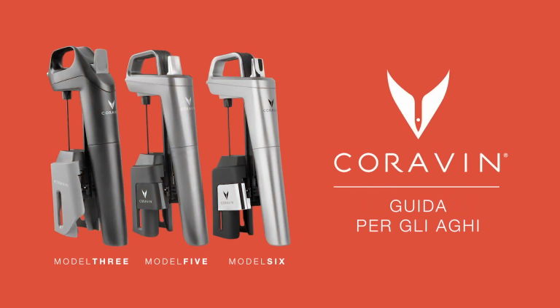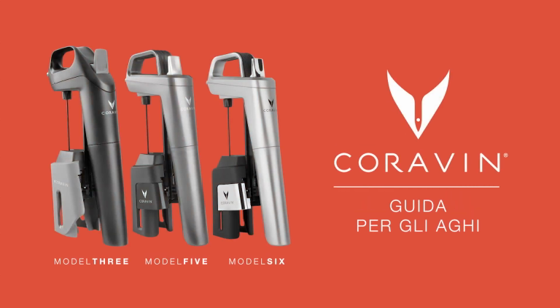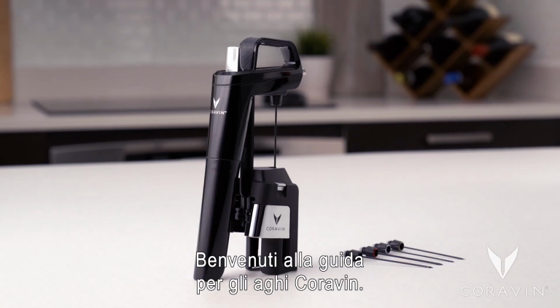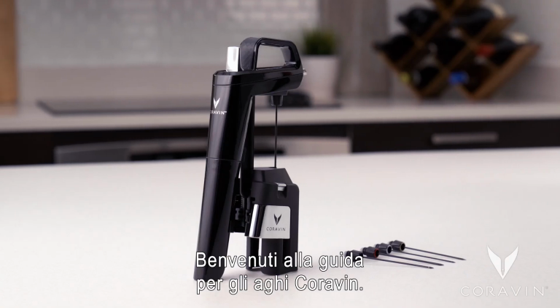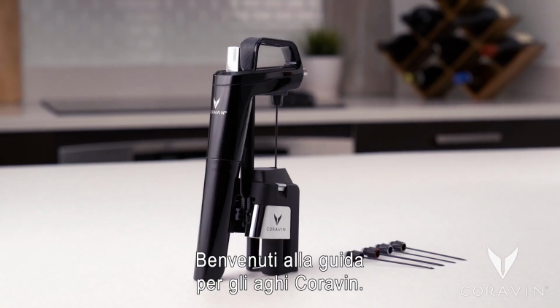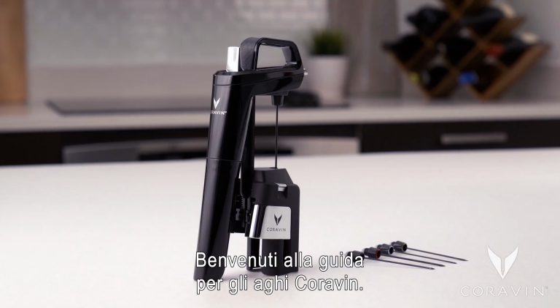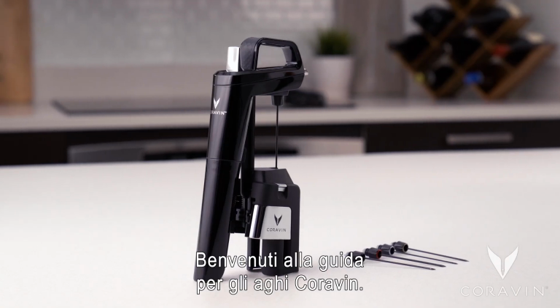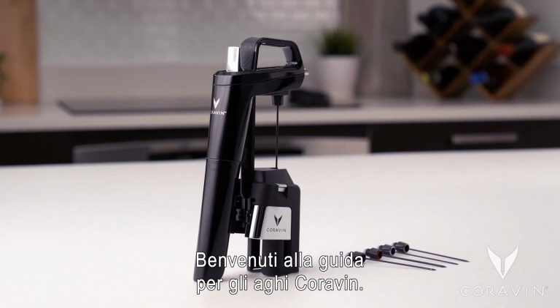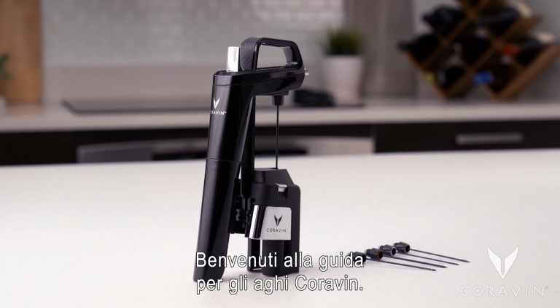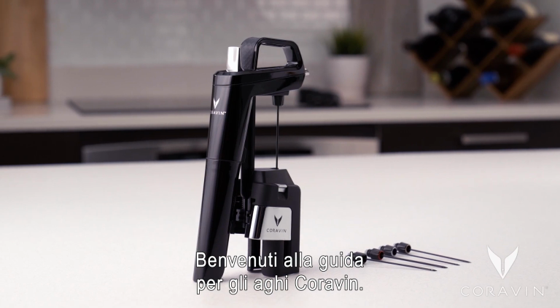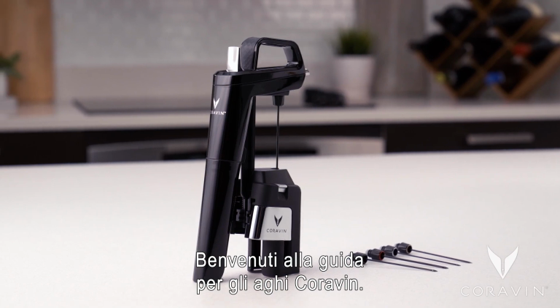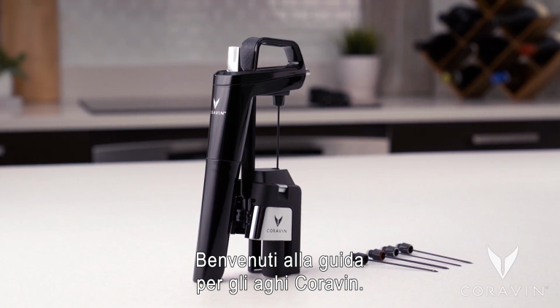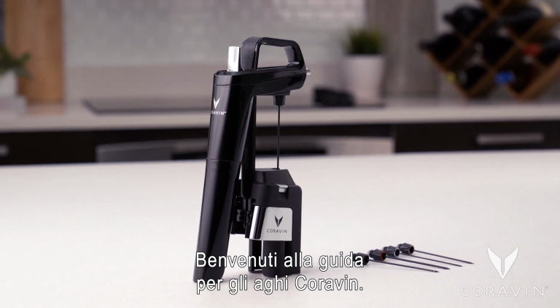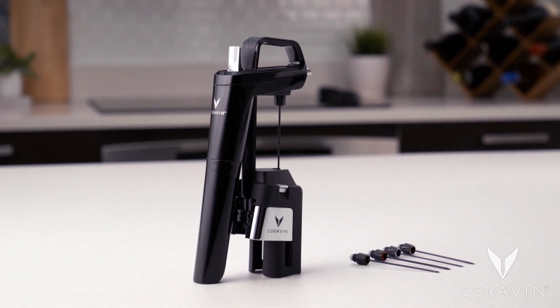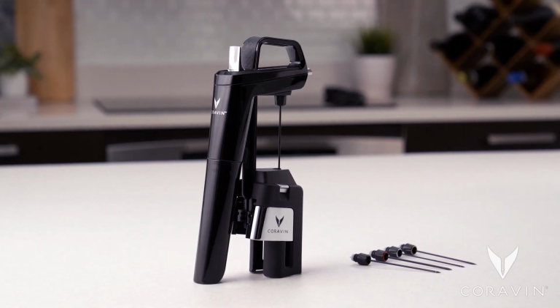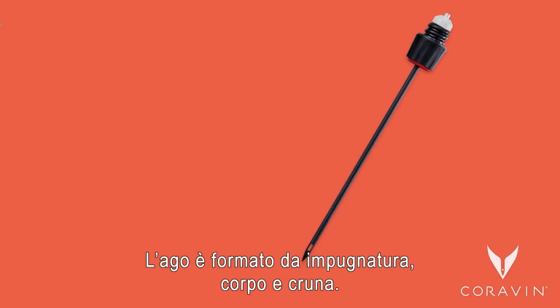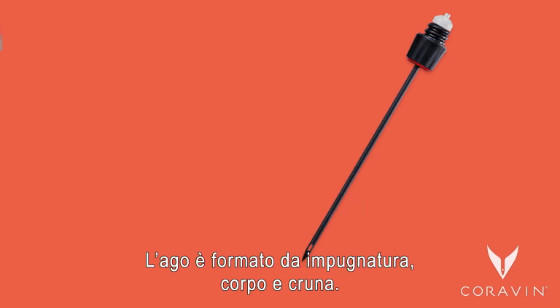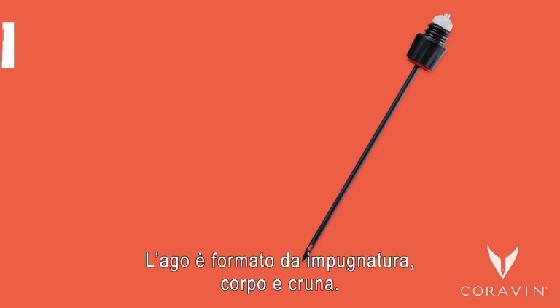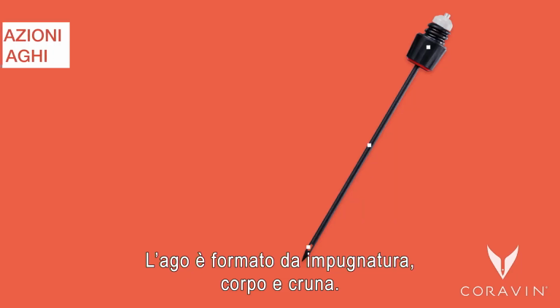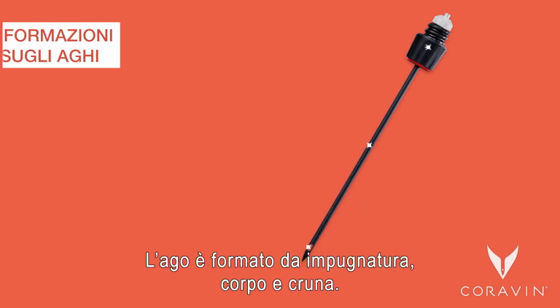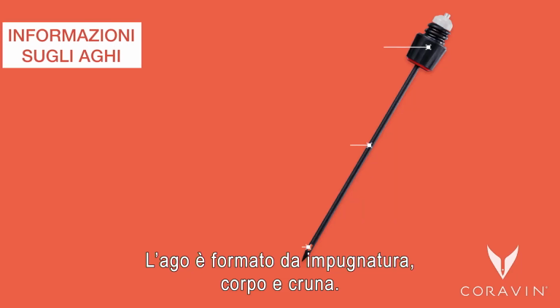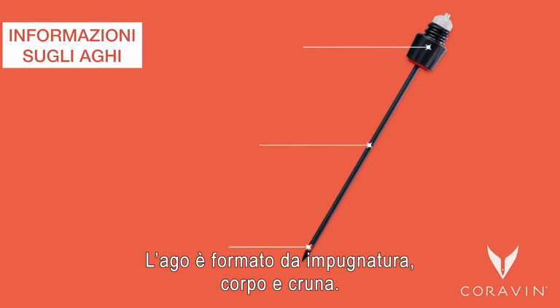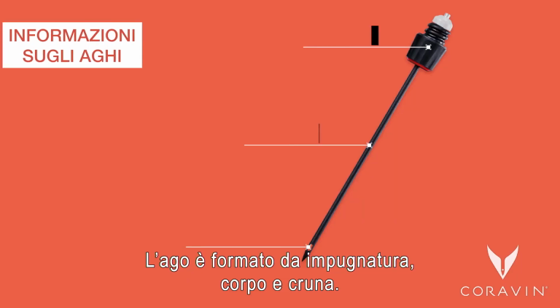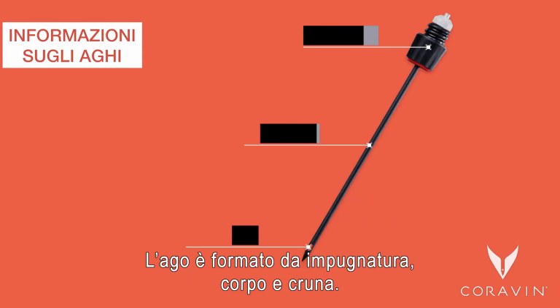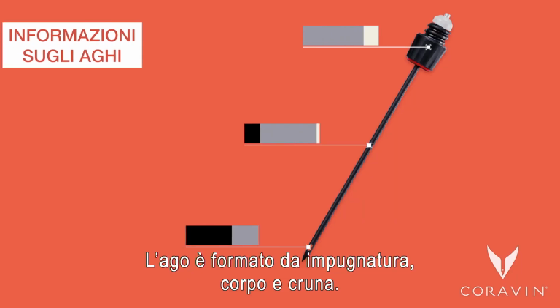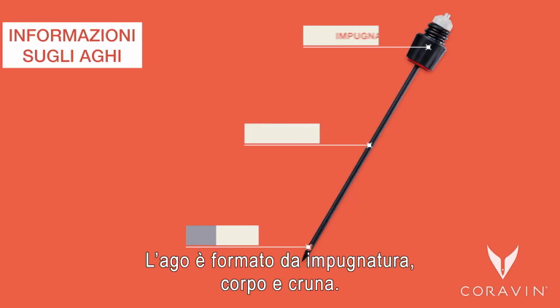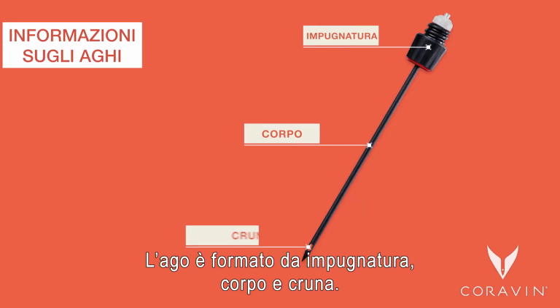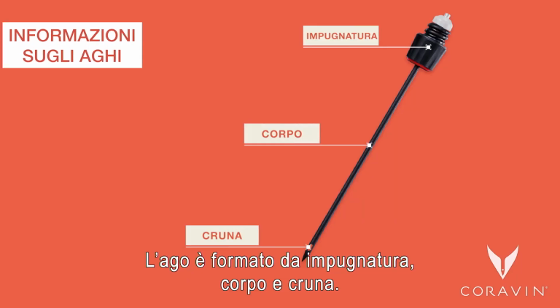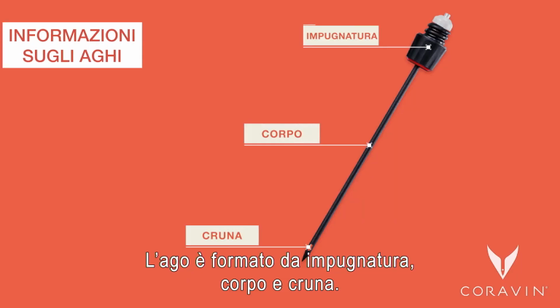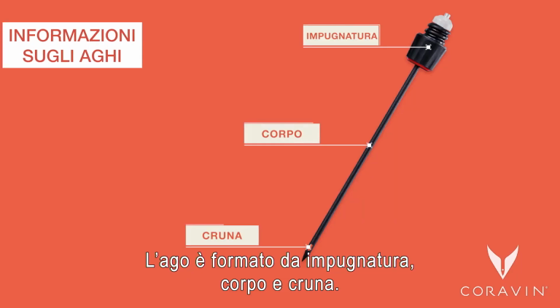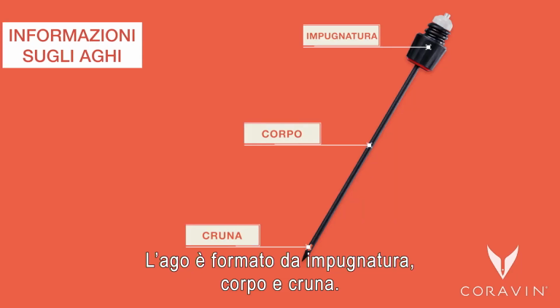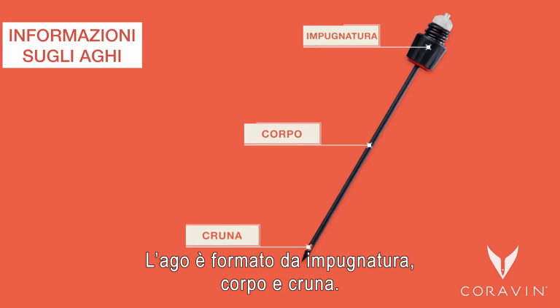Welcome to the Coravin Needle Guide. The needle is comprised of the grip, shaft, and eye.